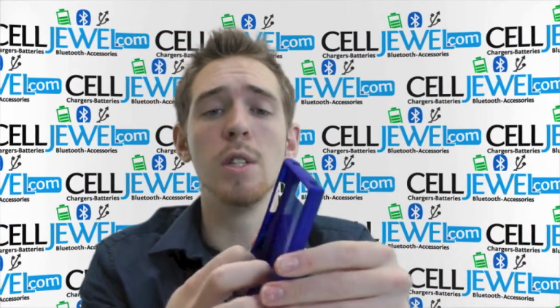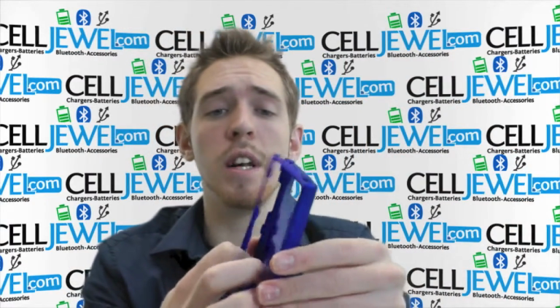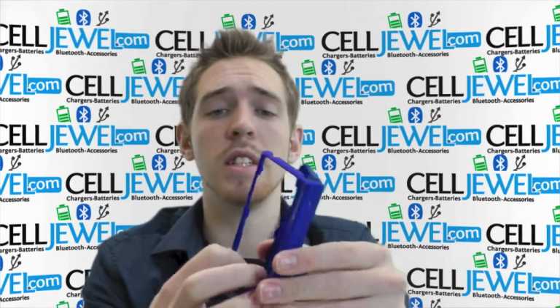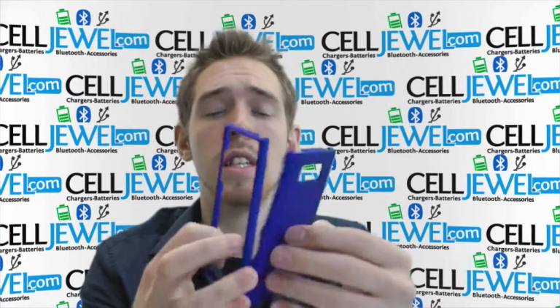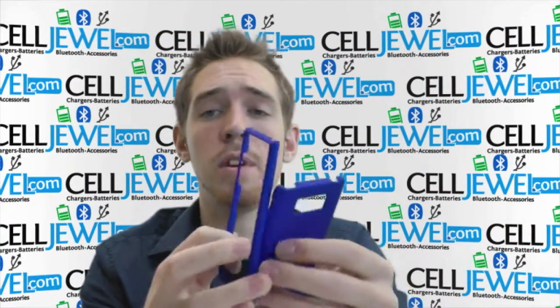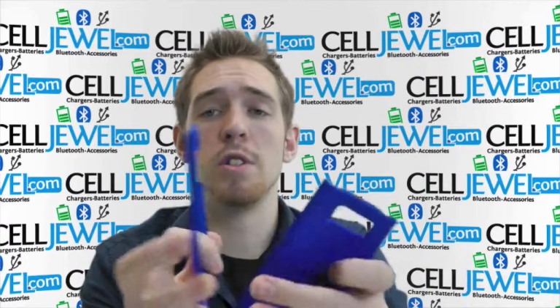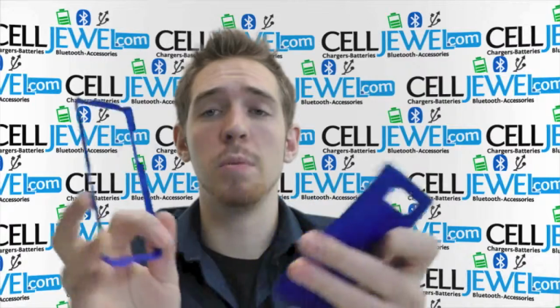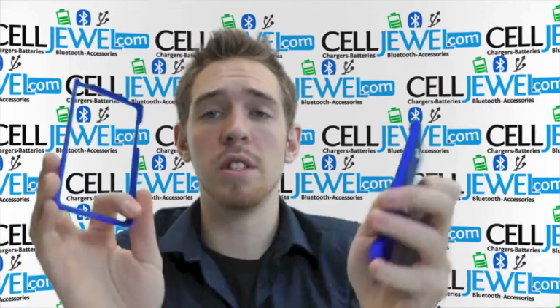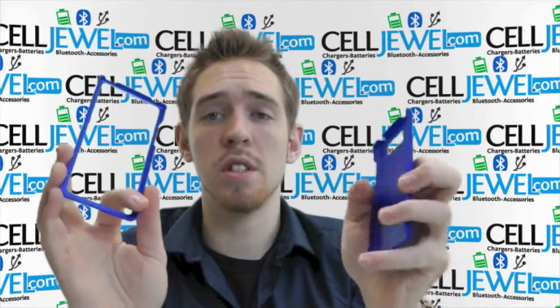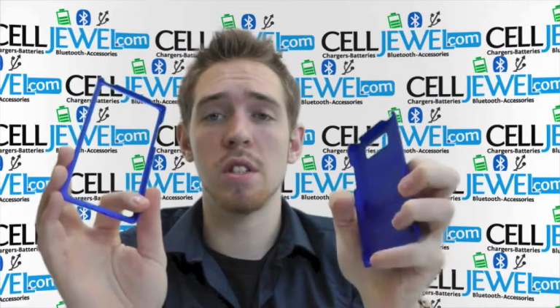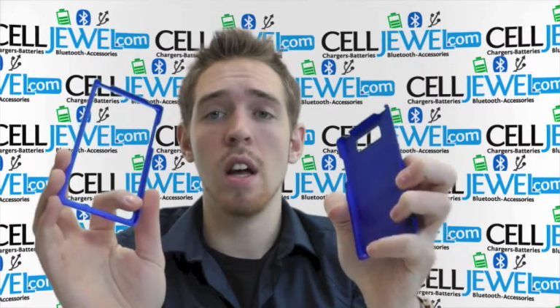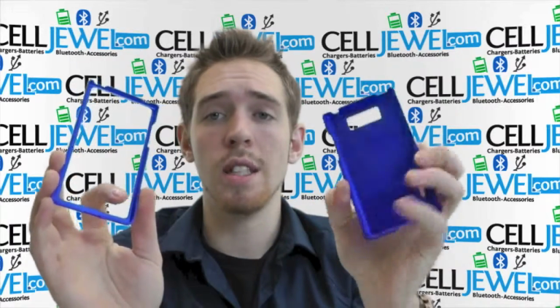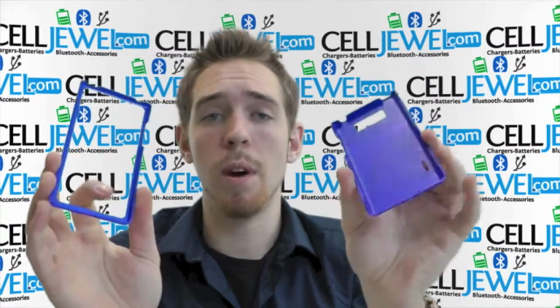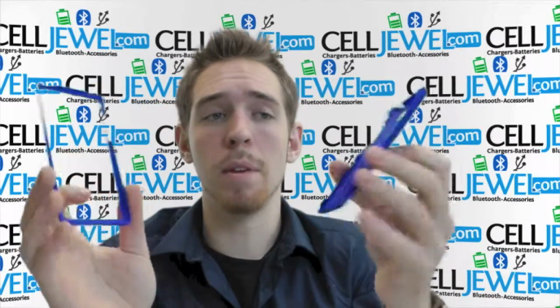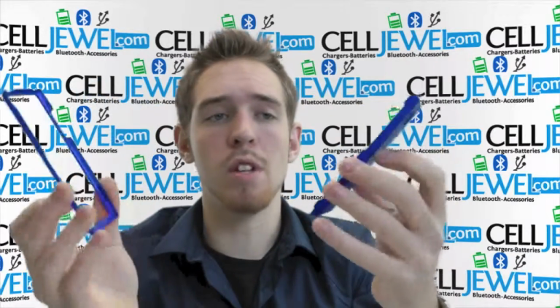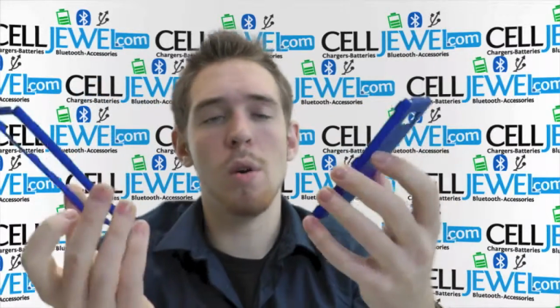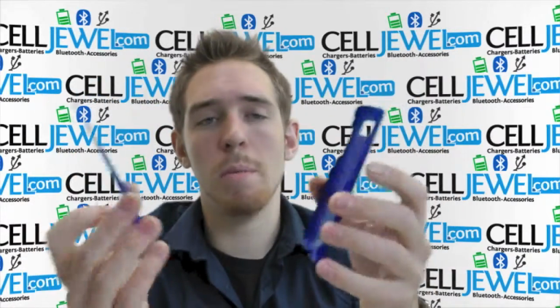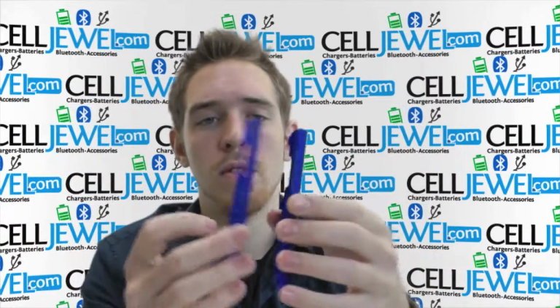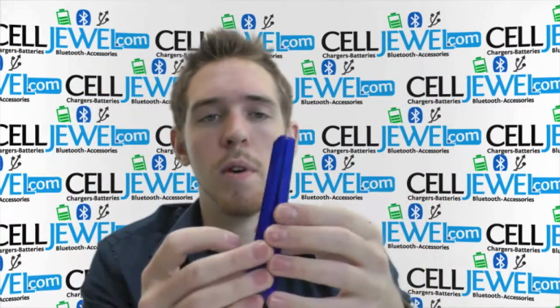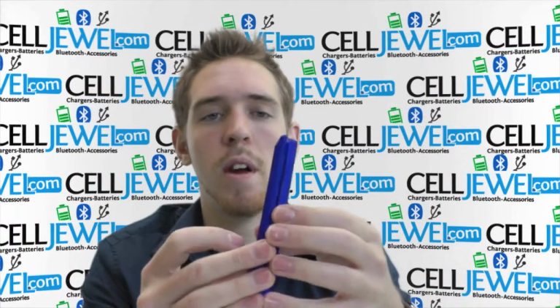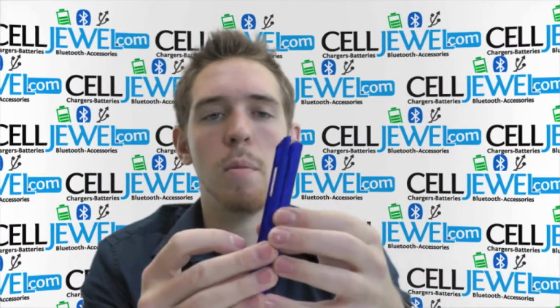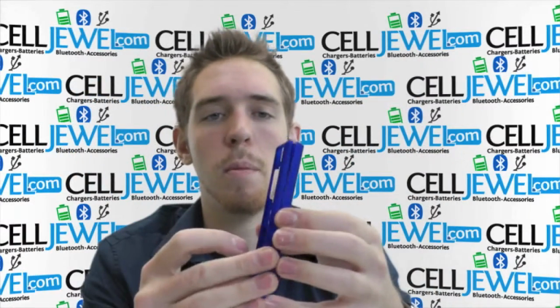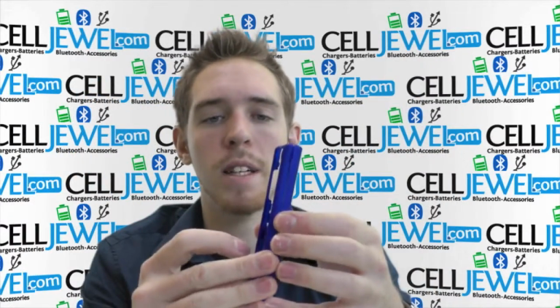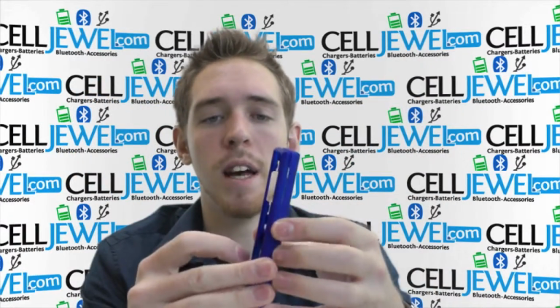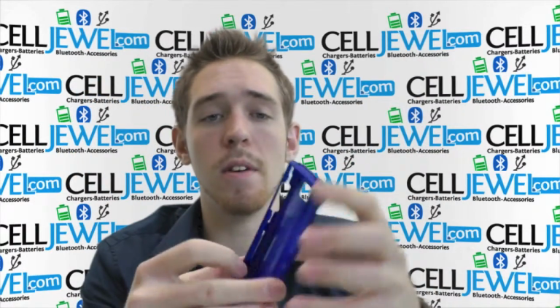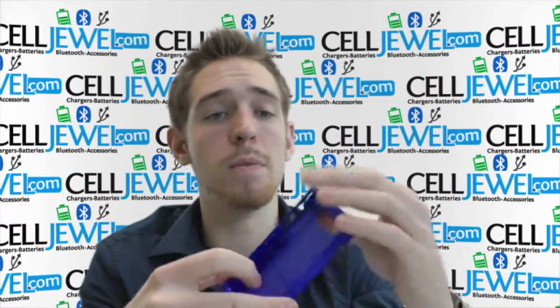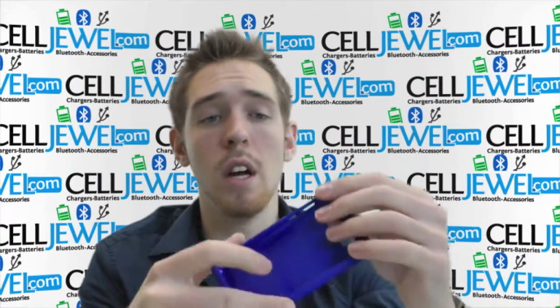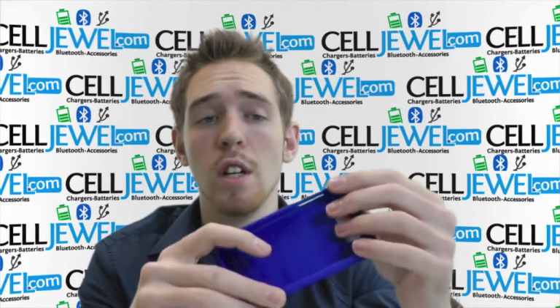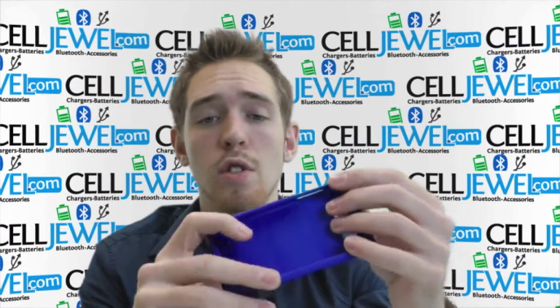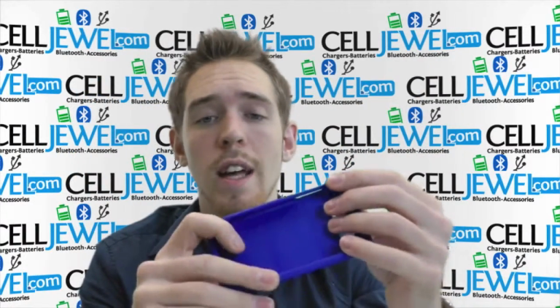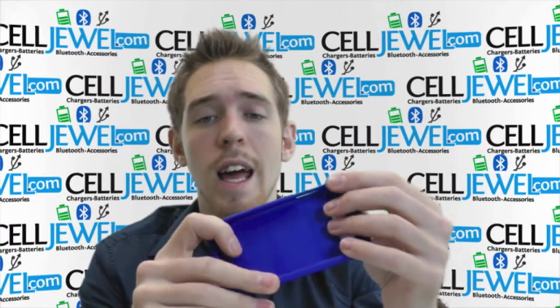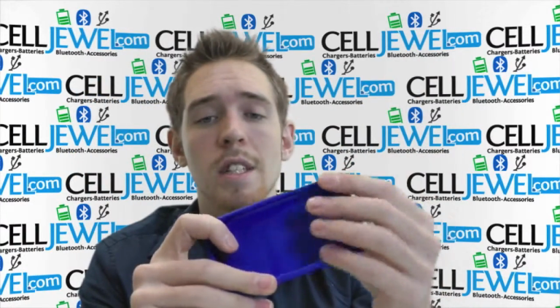It's pretty easy to separate the two pieces. Just separate them like so and put your phone in there and then put it back together. It's a great case.